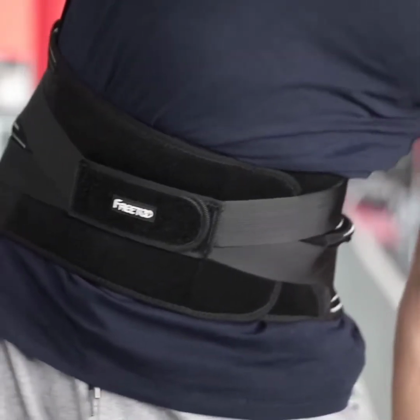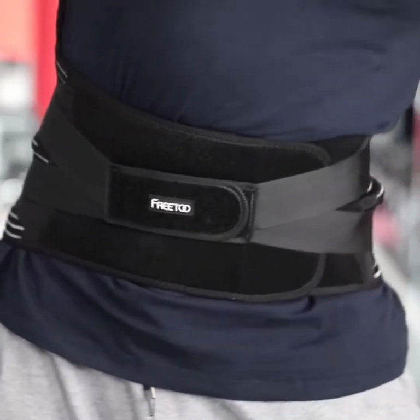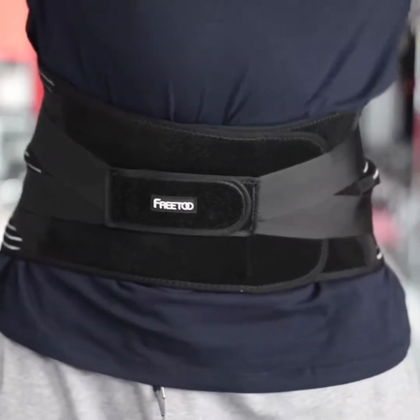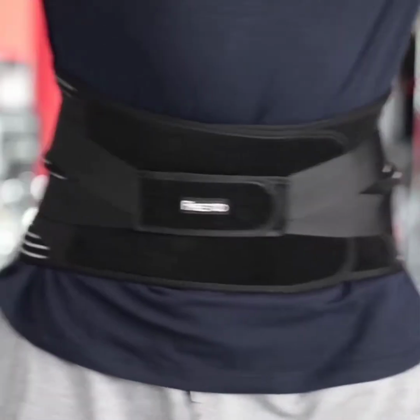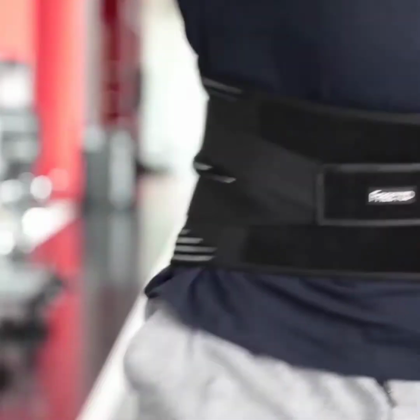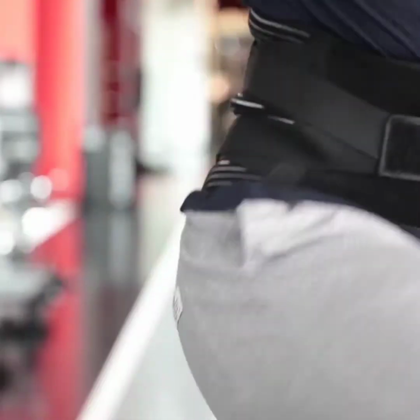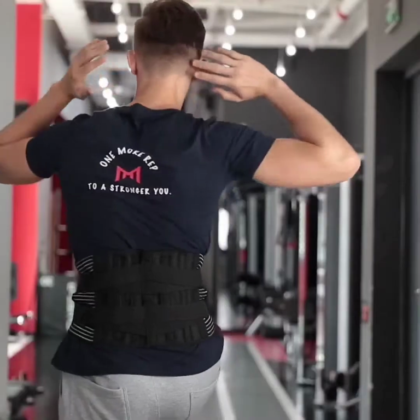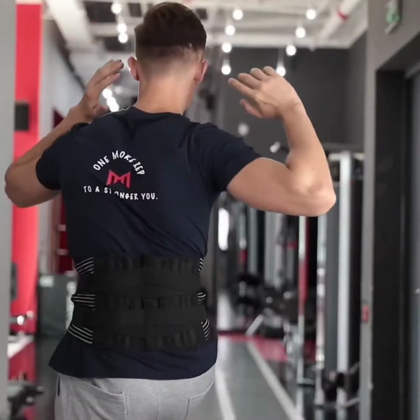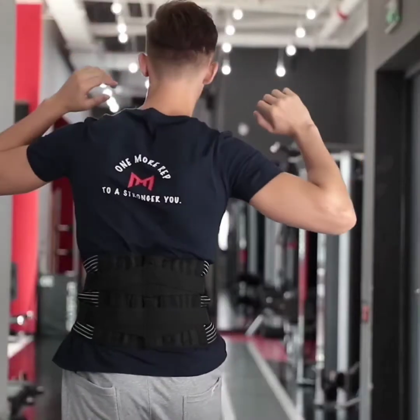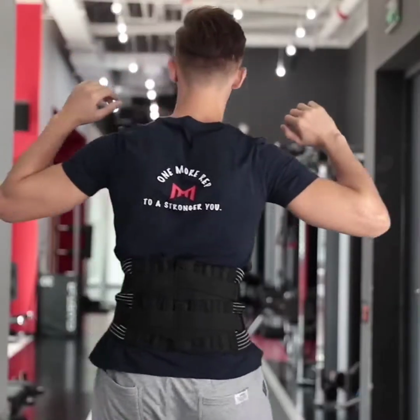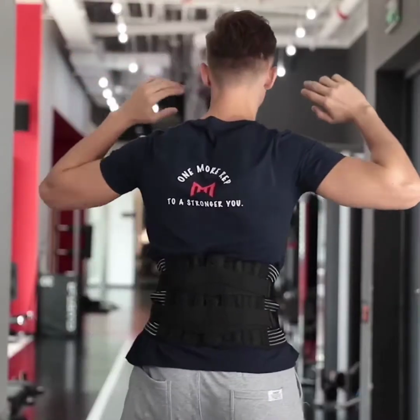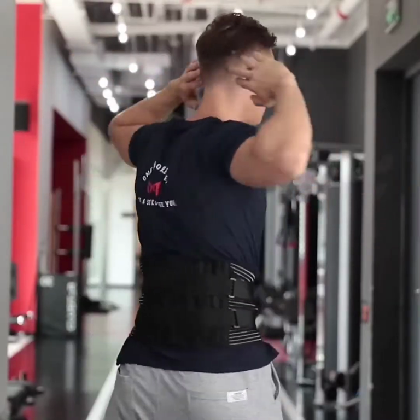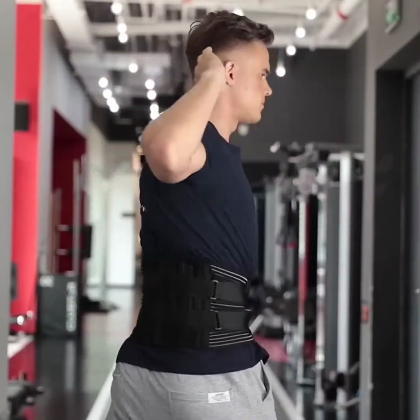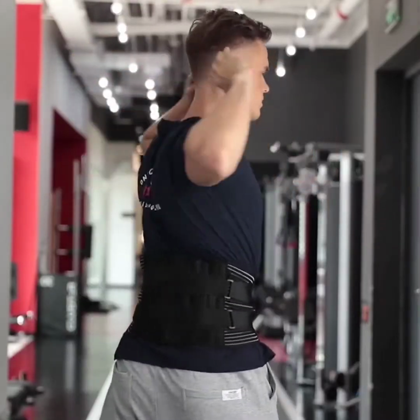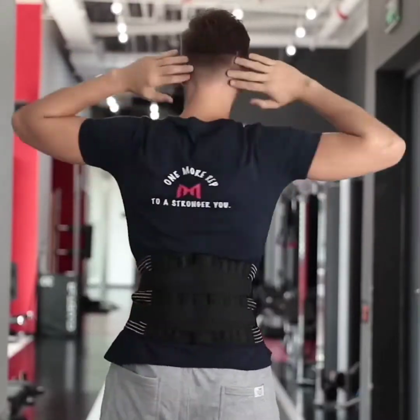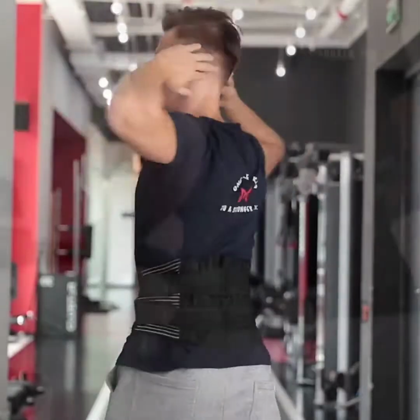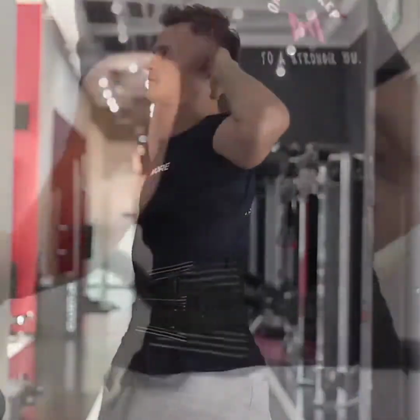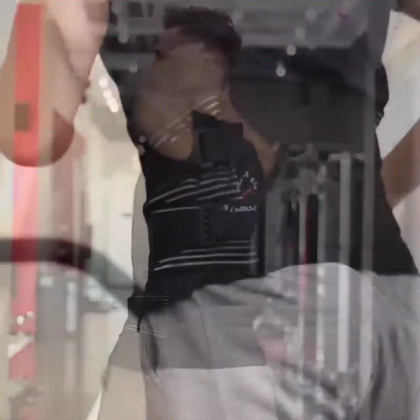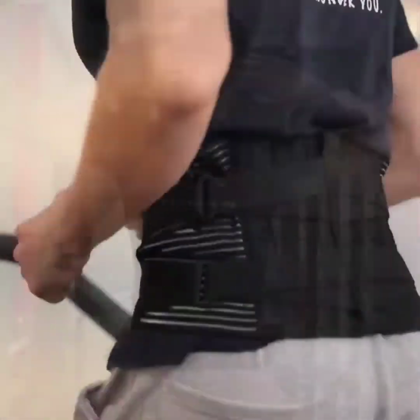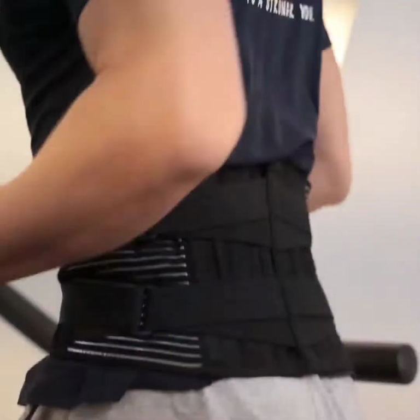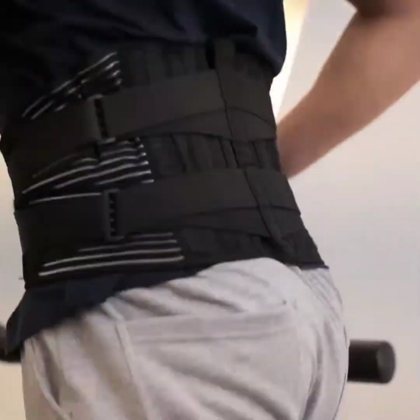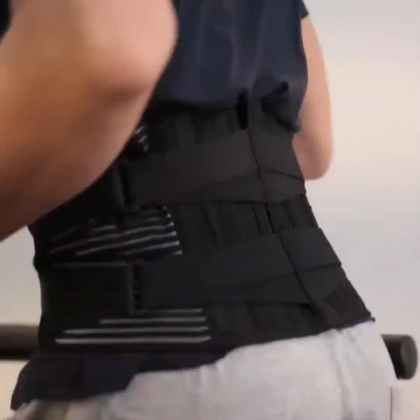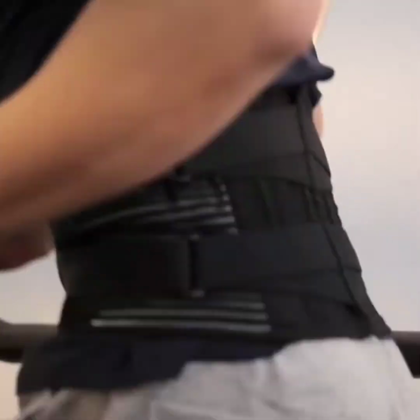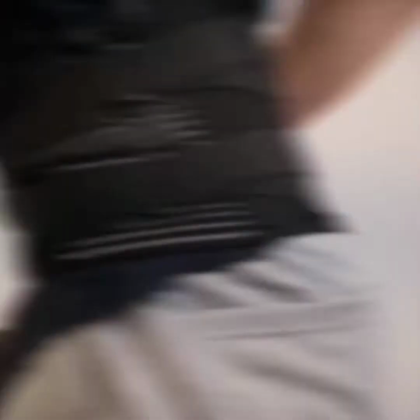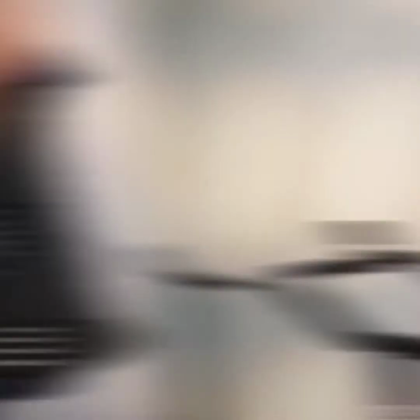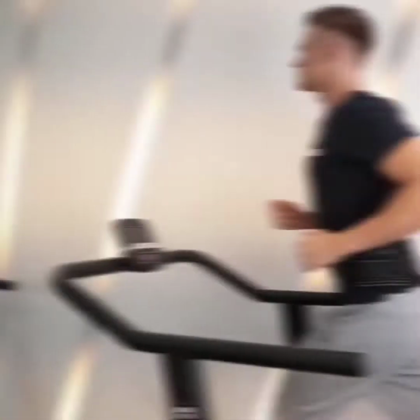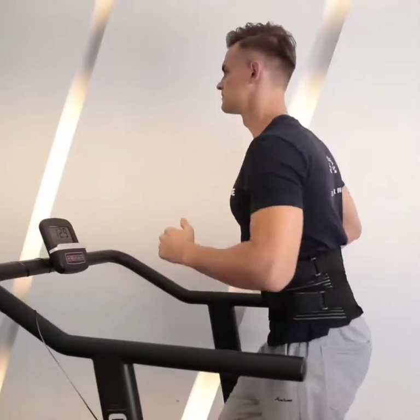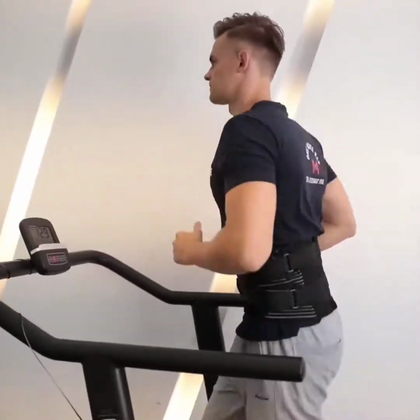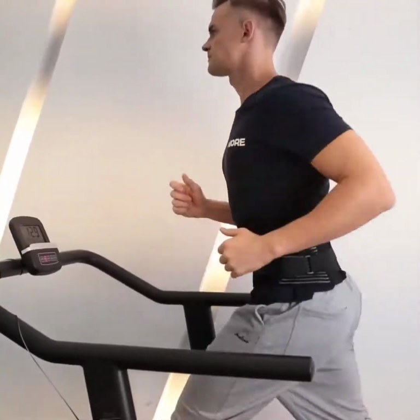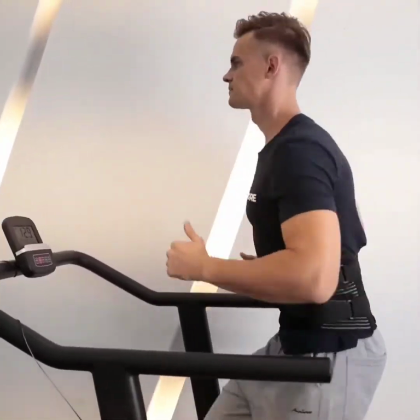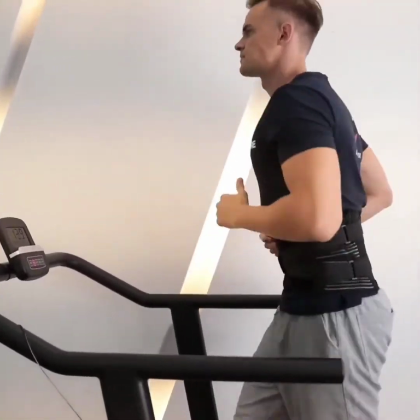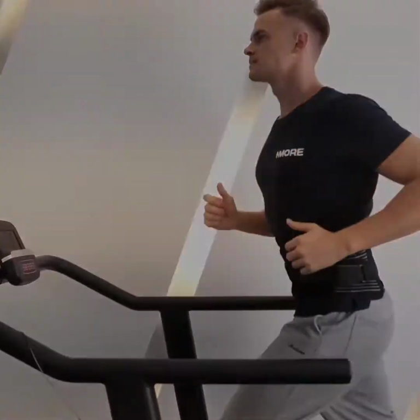It relieves waist muscle ache, disc herniation, sciatica, scoliosis, and more when wearing the back belt.